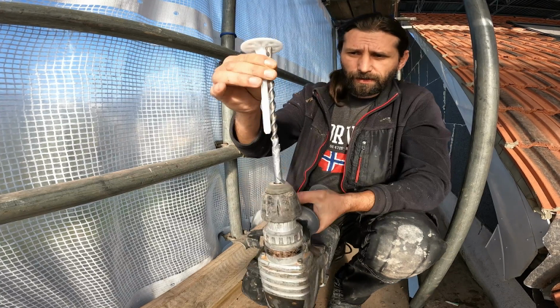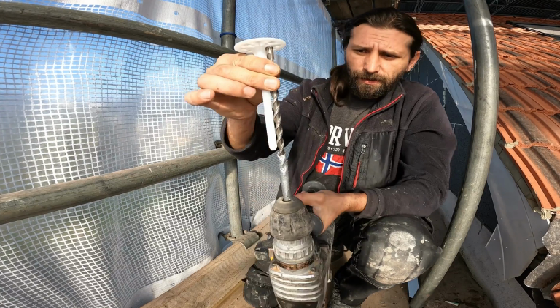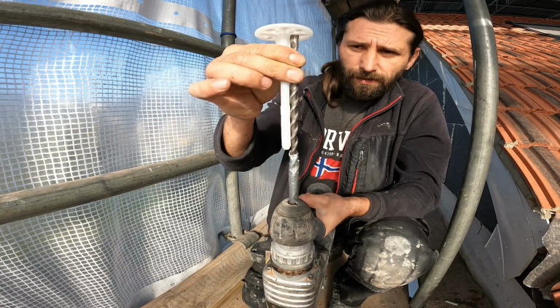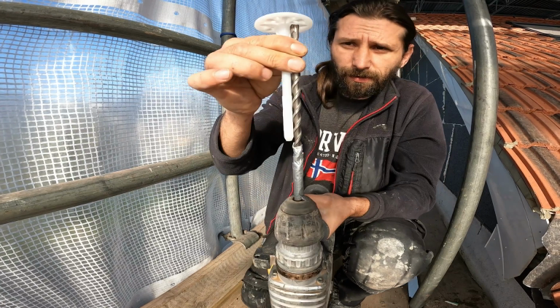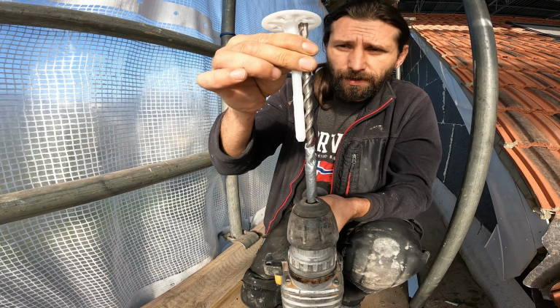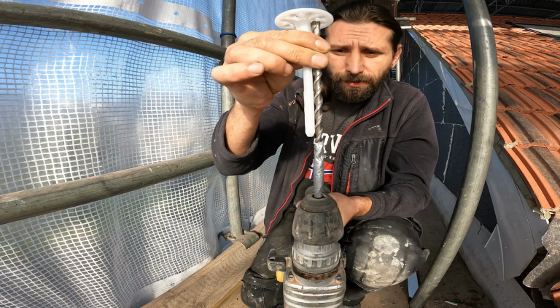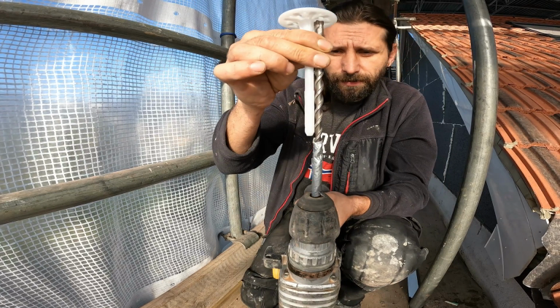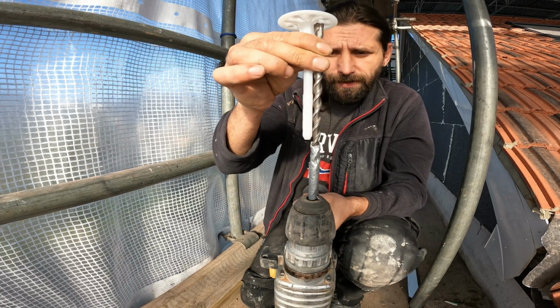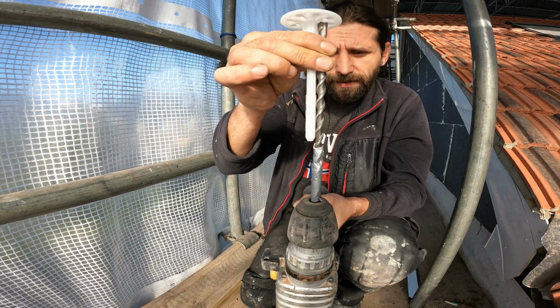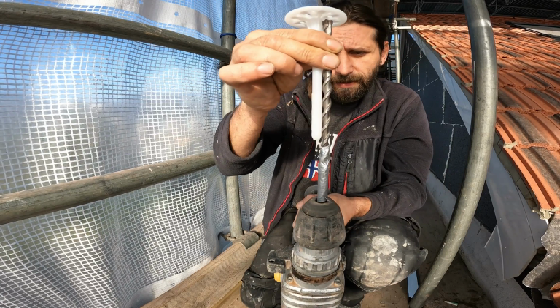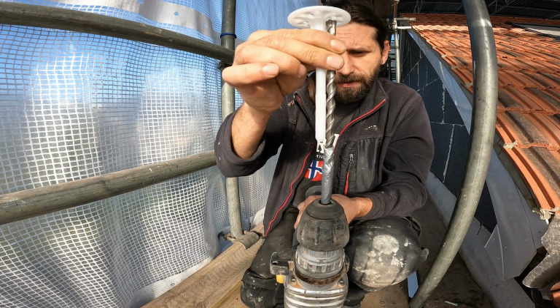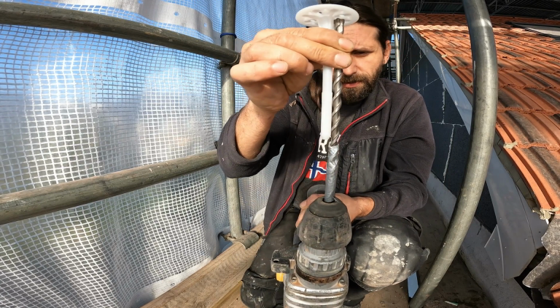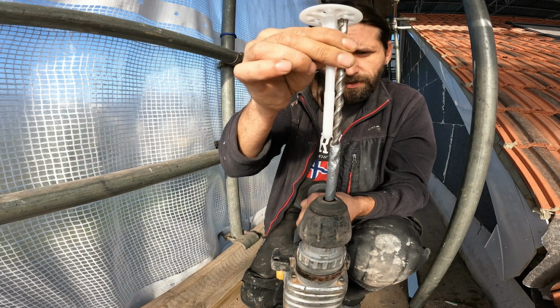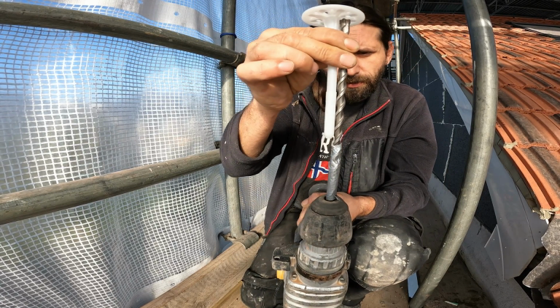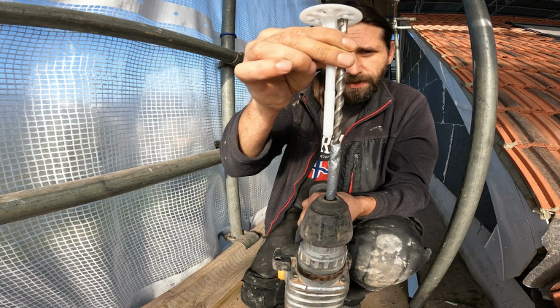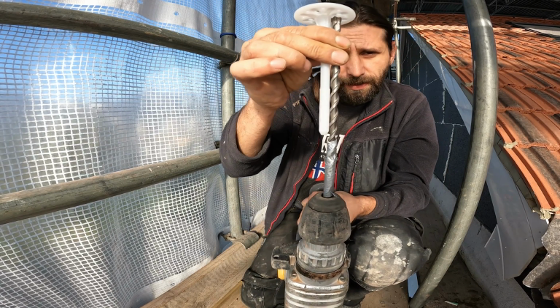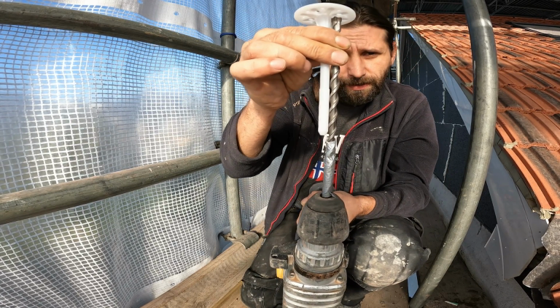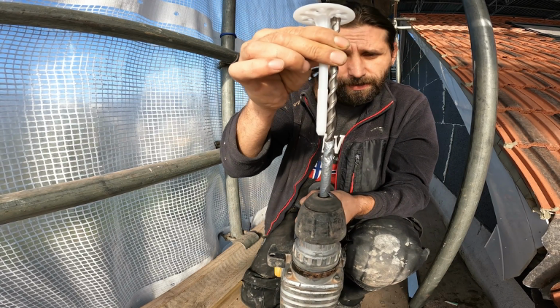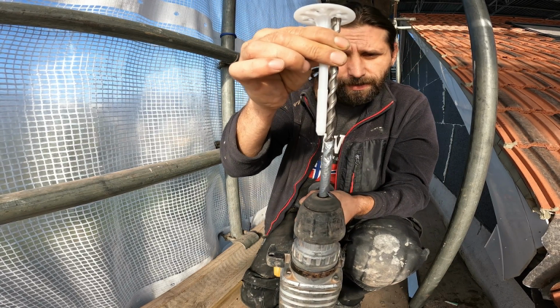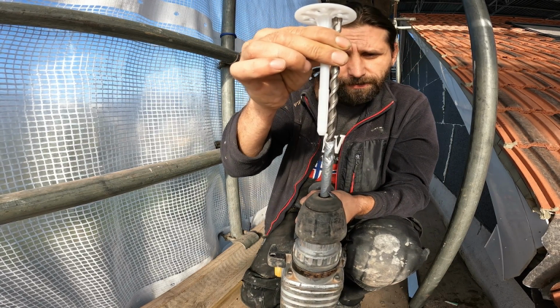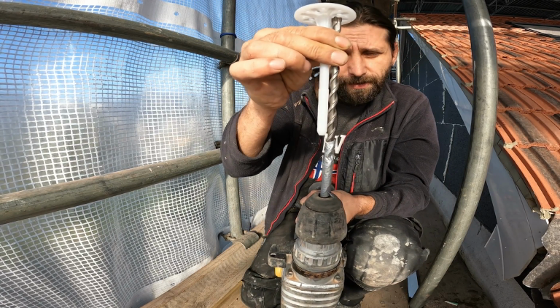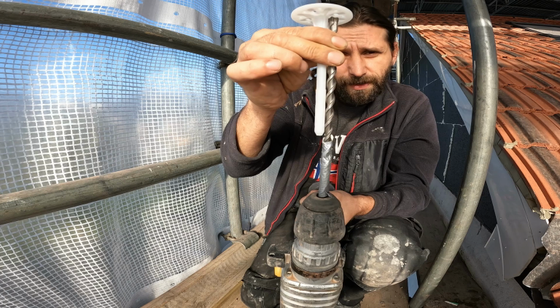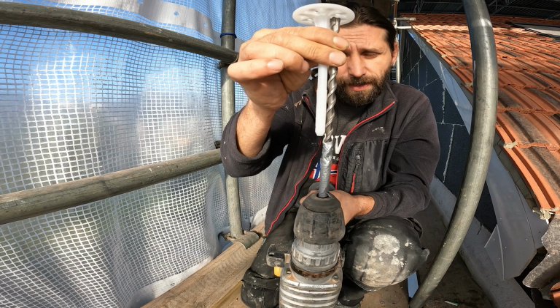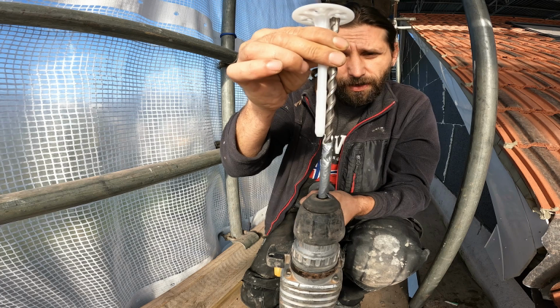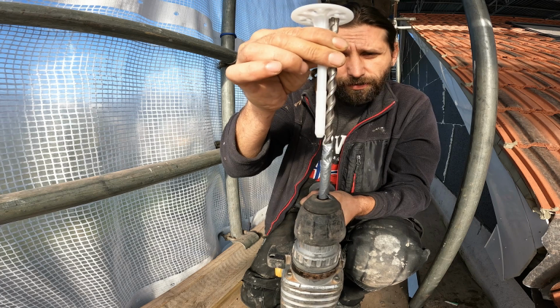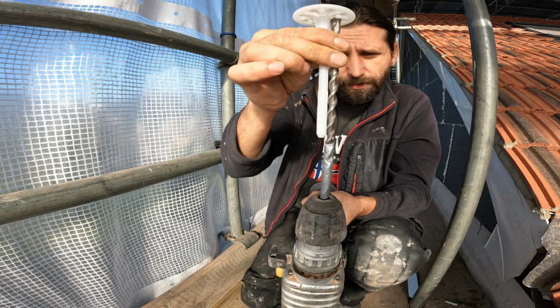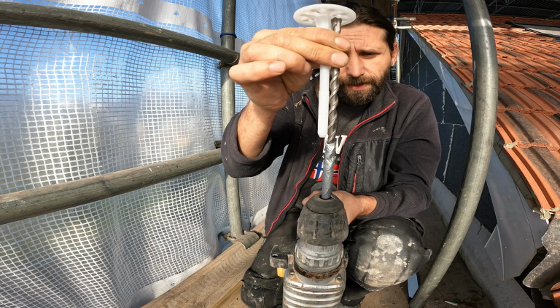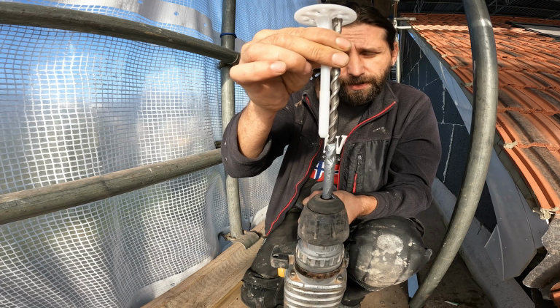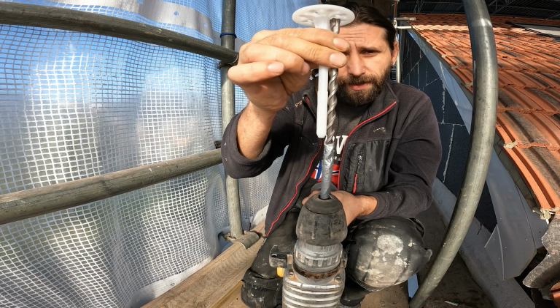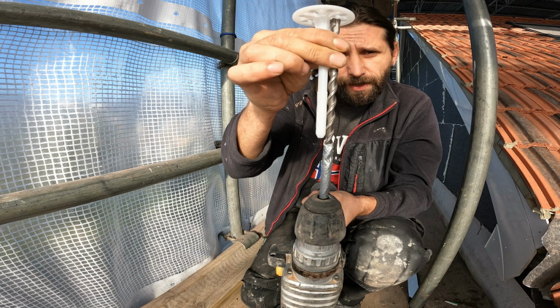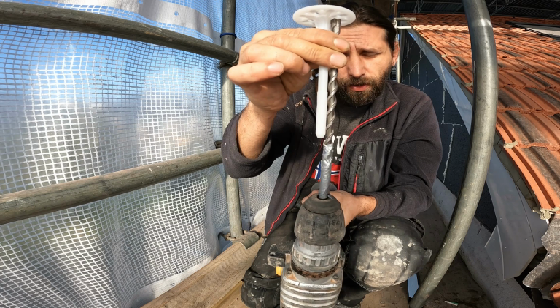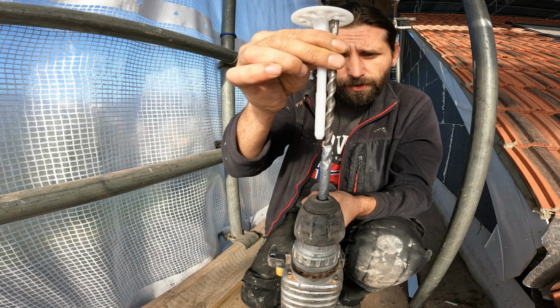So now roughly that is going to be the depth of my hole.